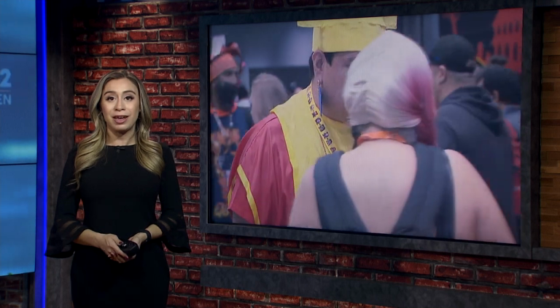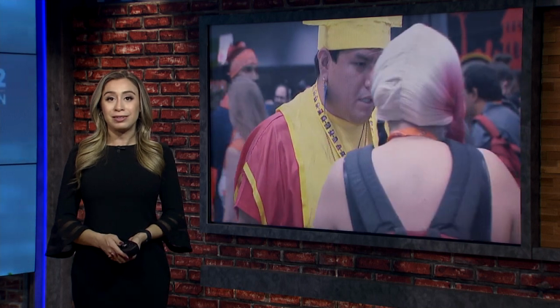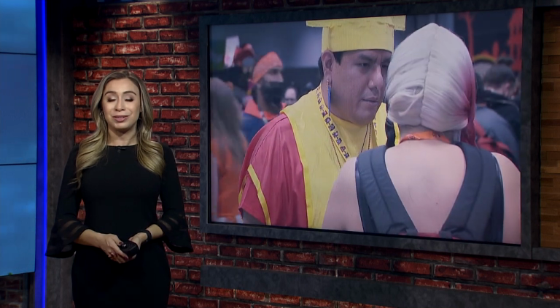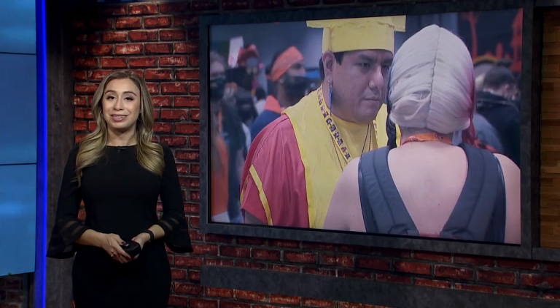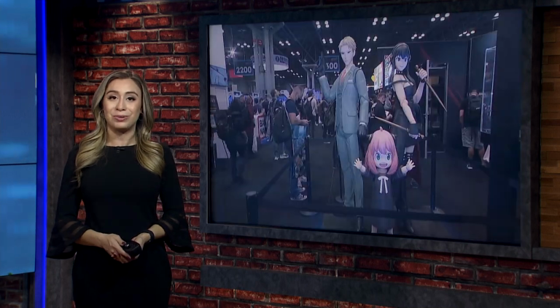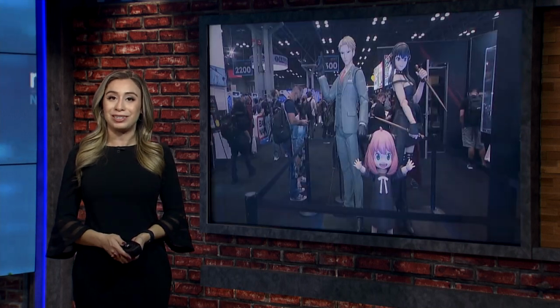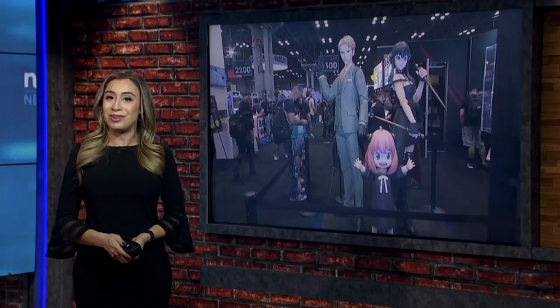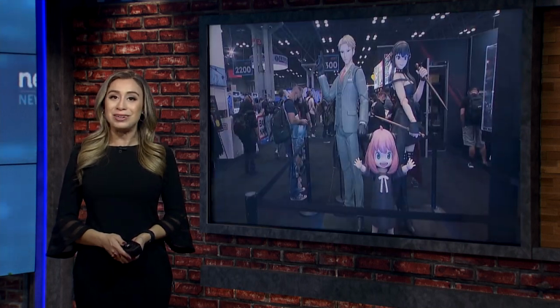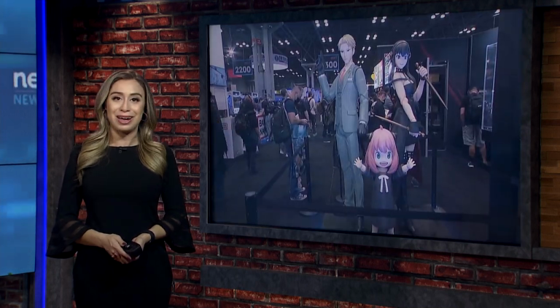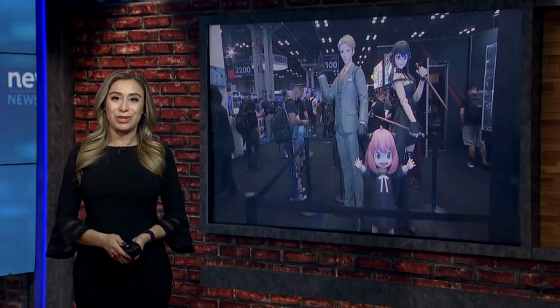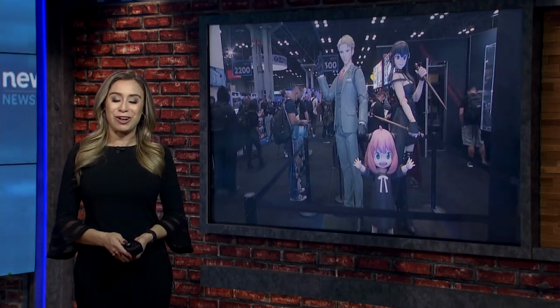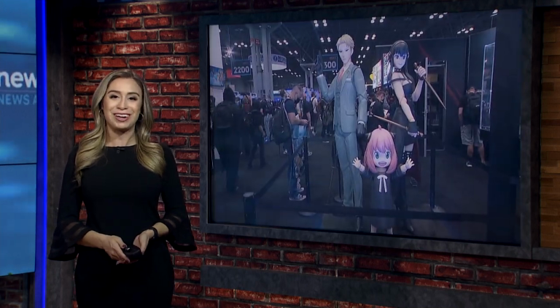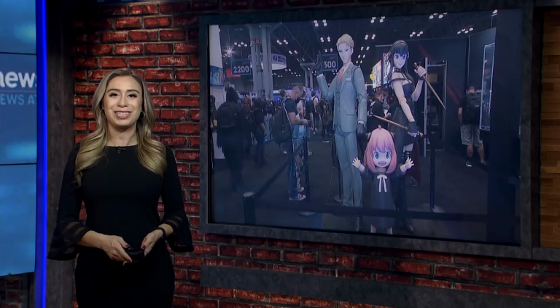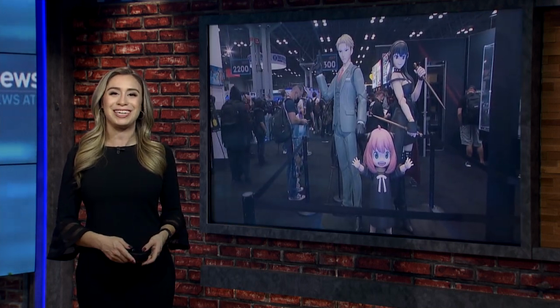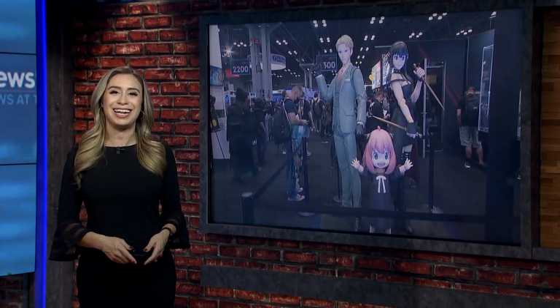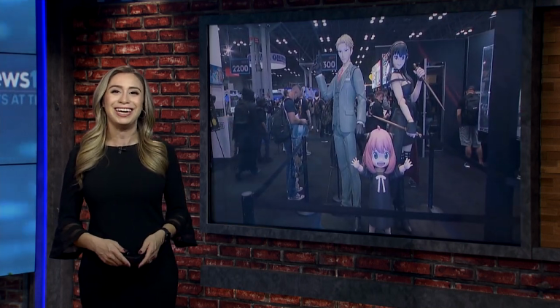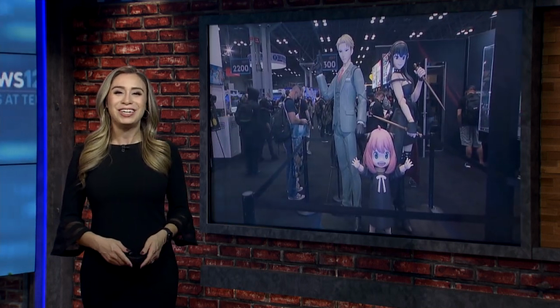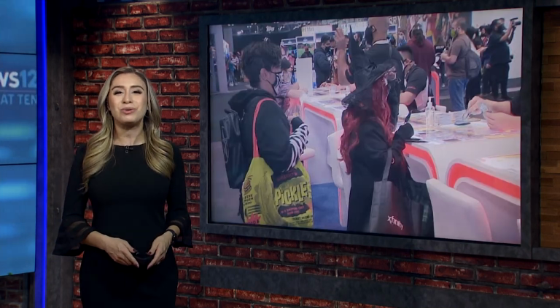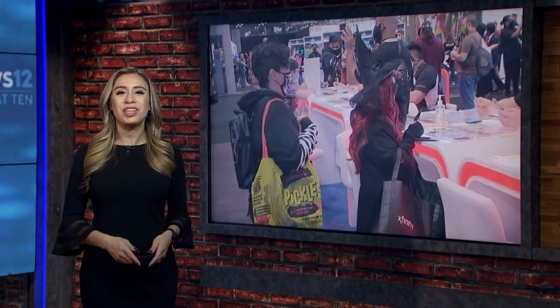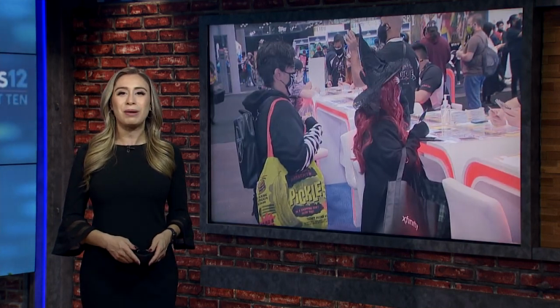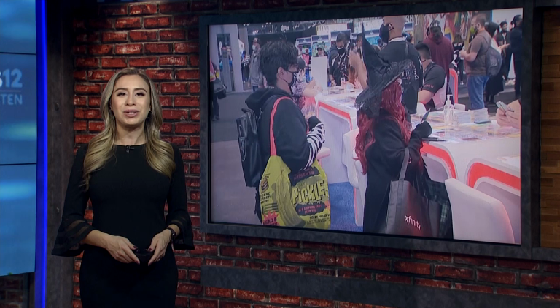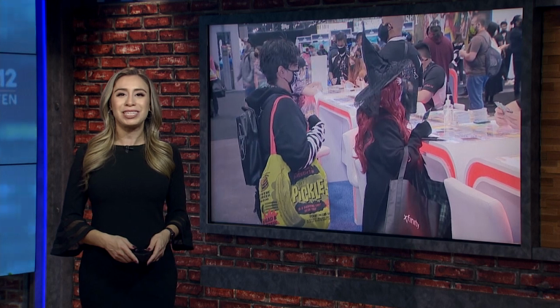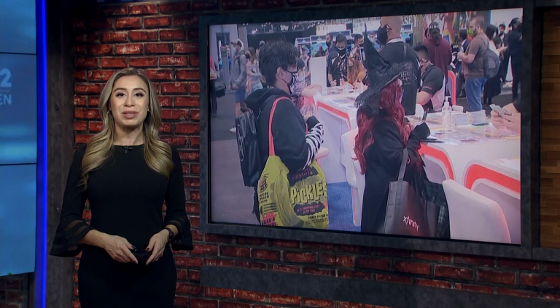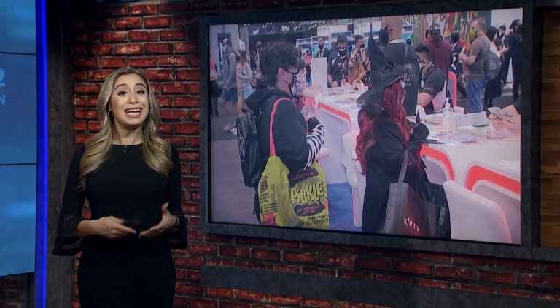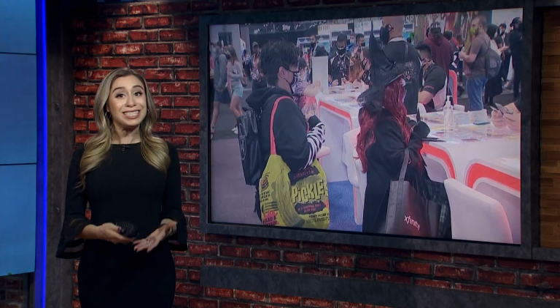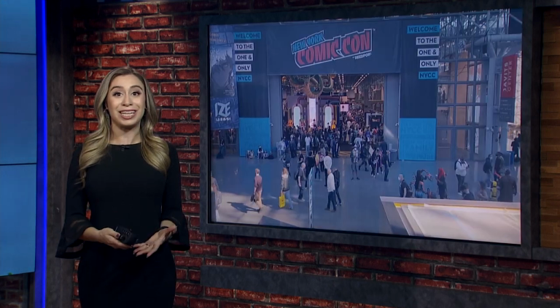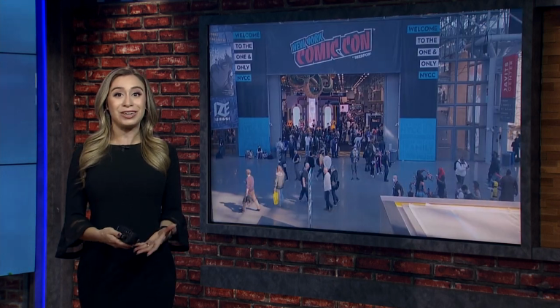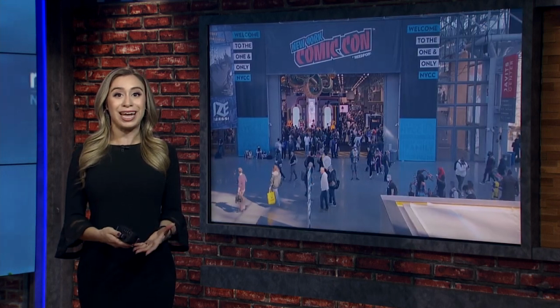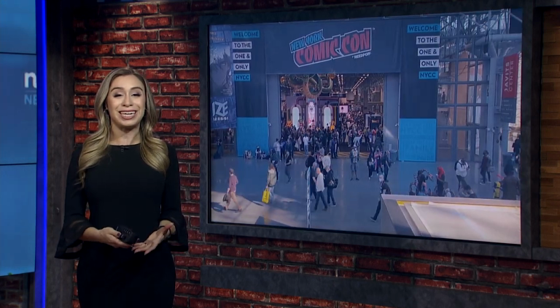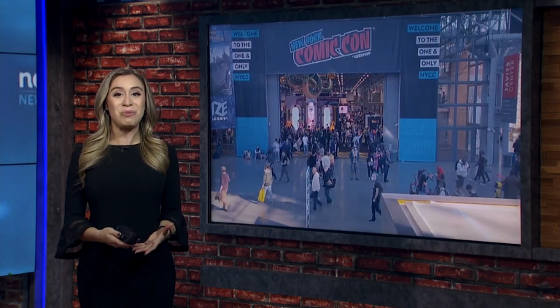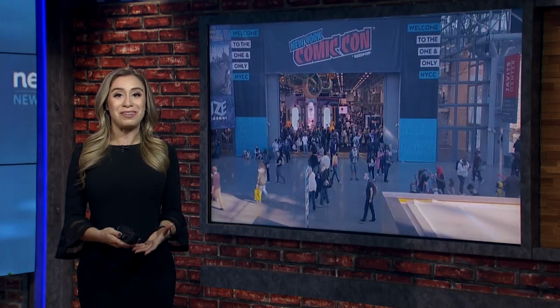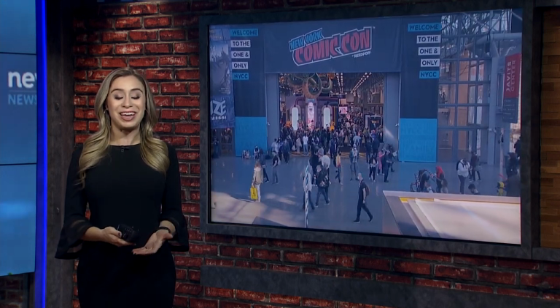Fans, as you can tell, wasted no time showing off their cosplay today. News 12's Faith Graham joins us now with an inside look at Day 1.